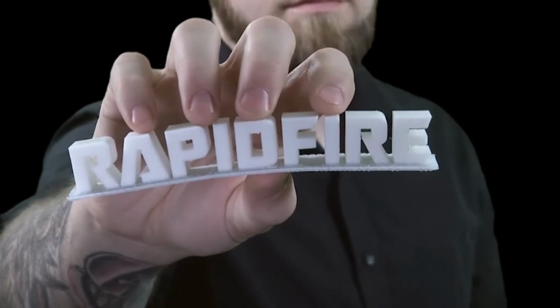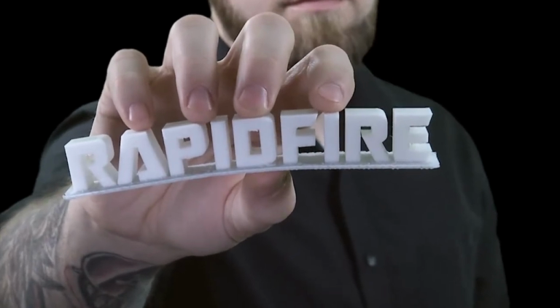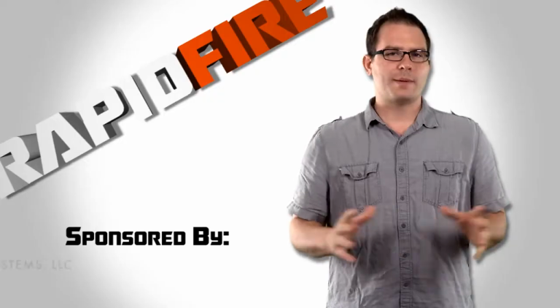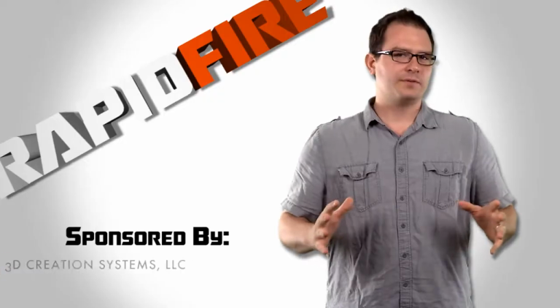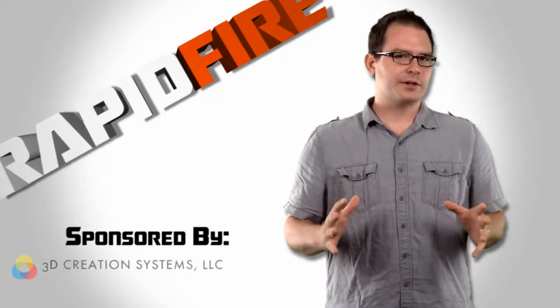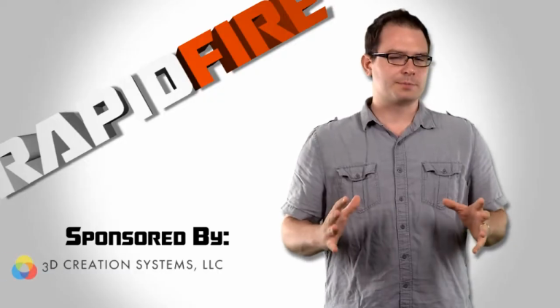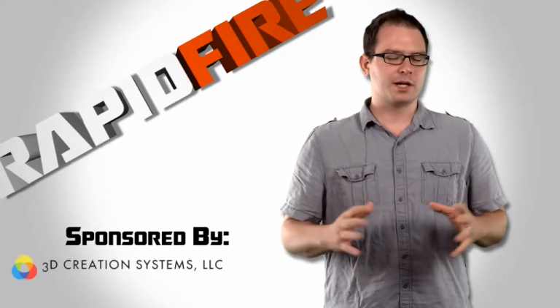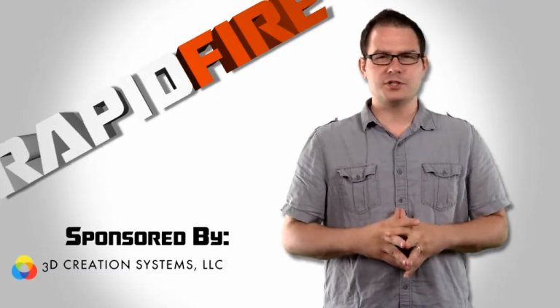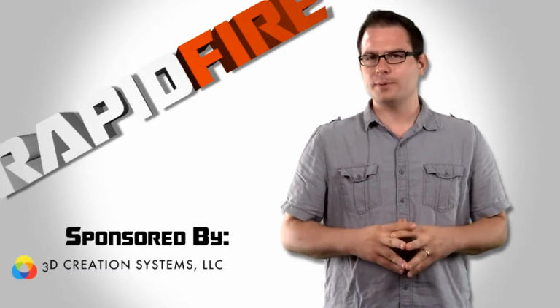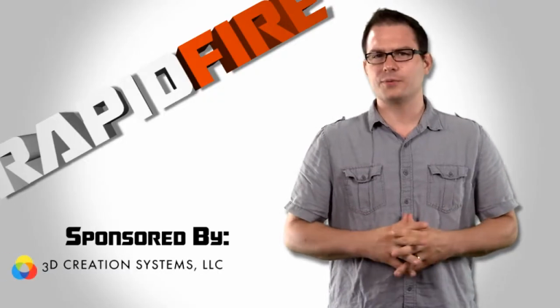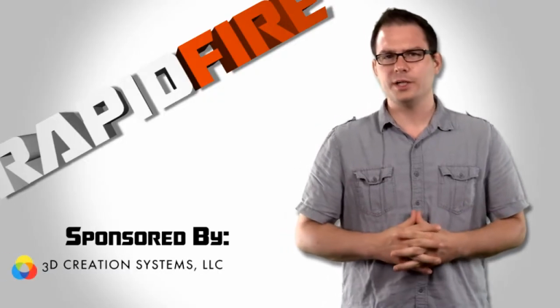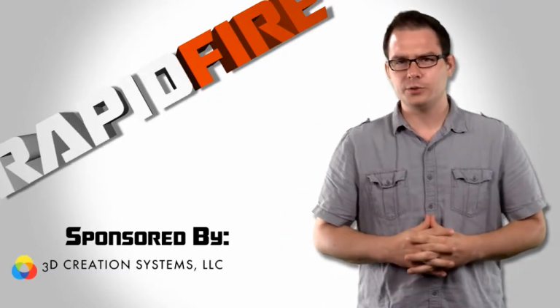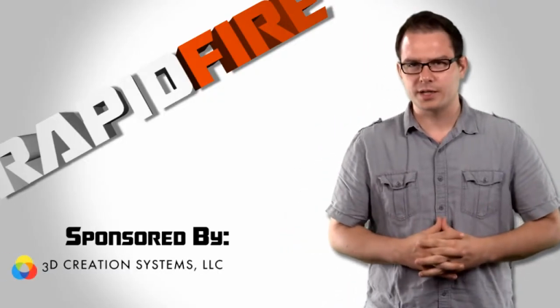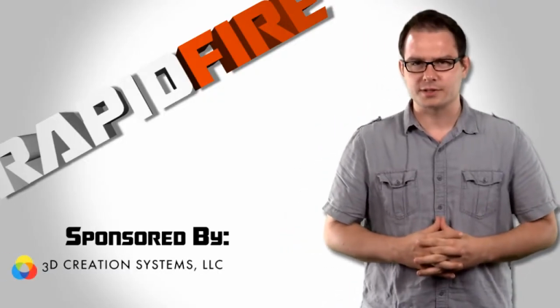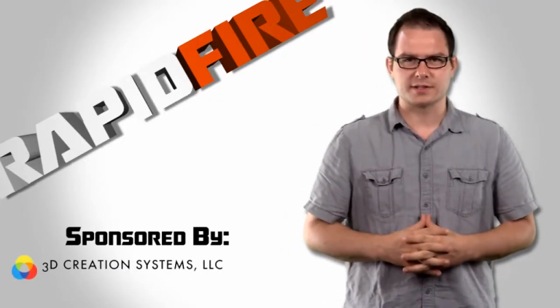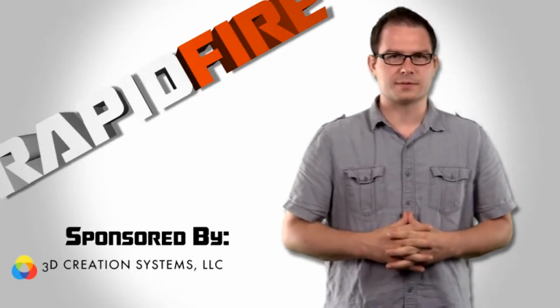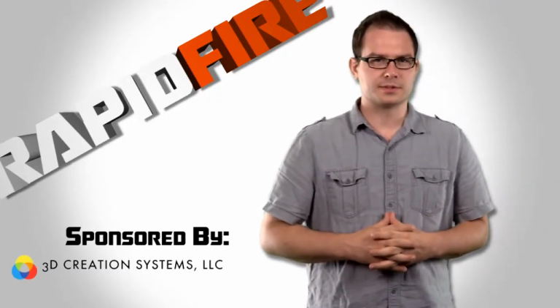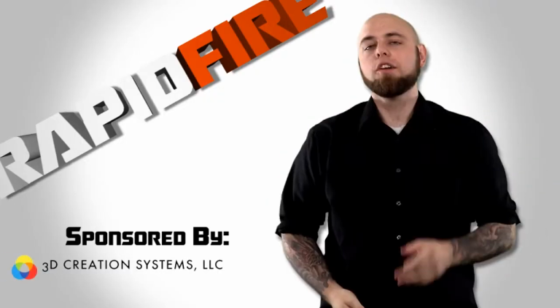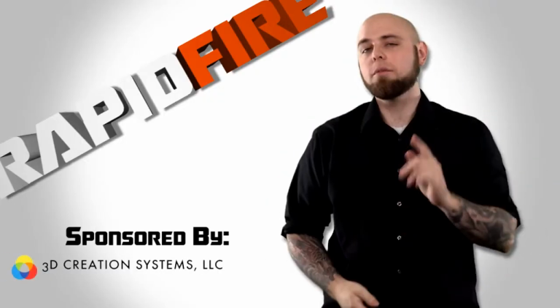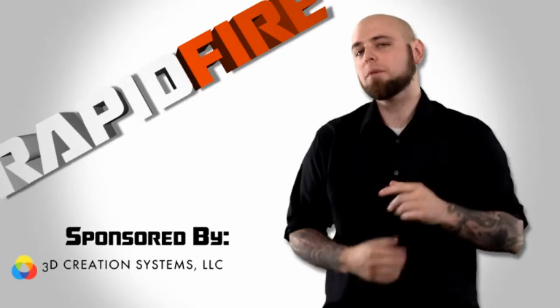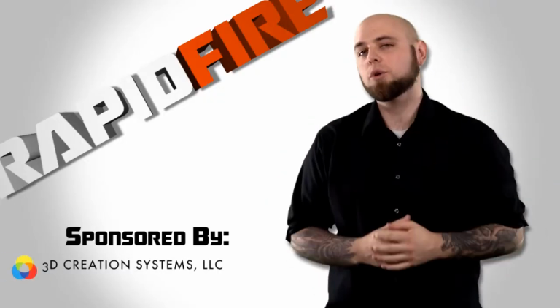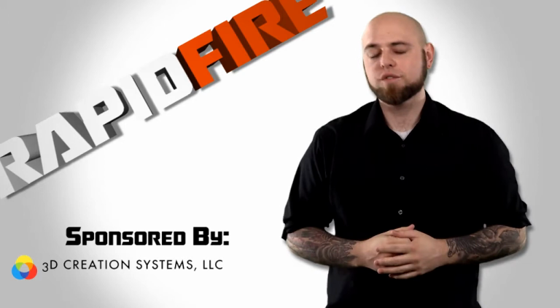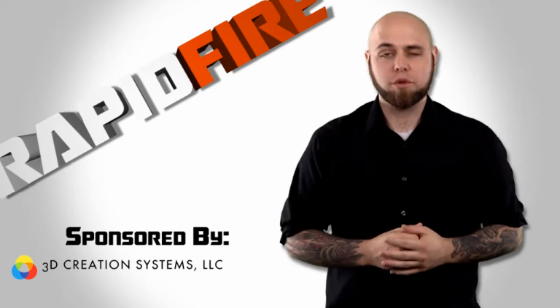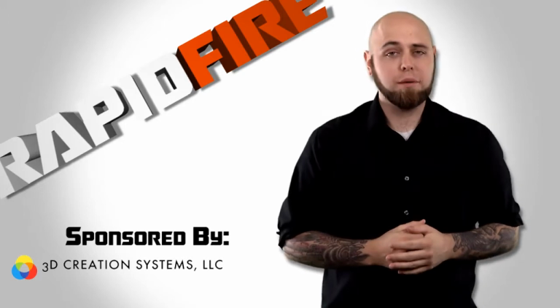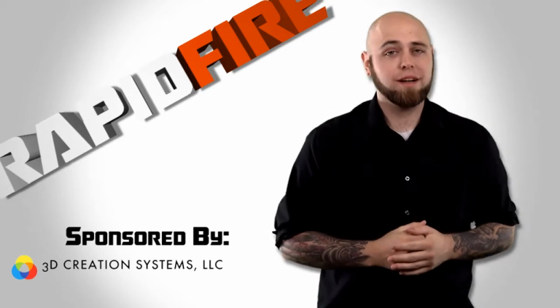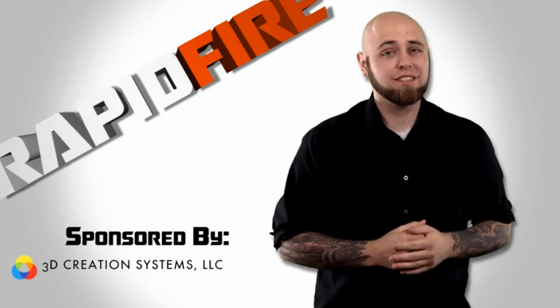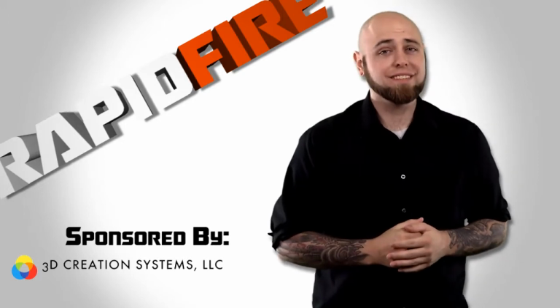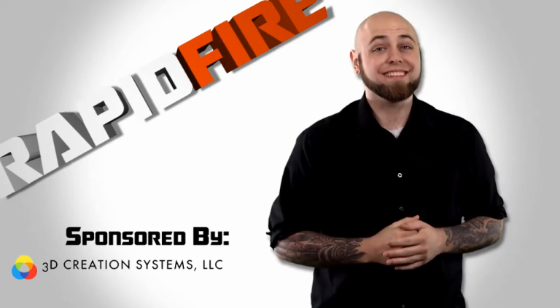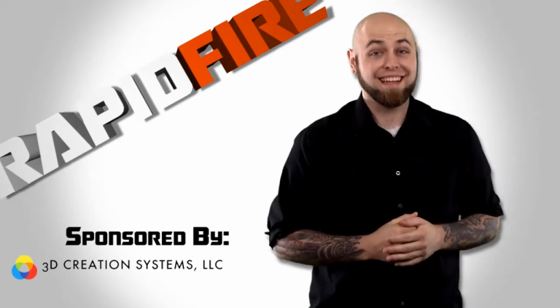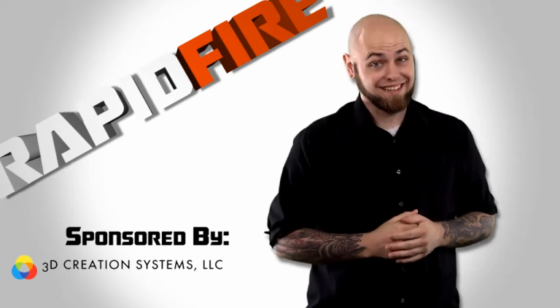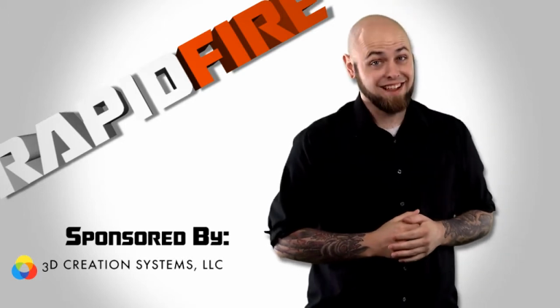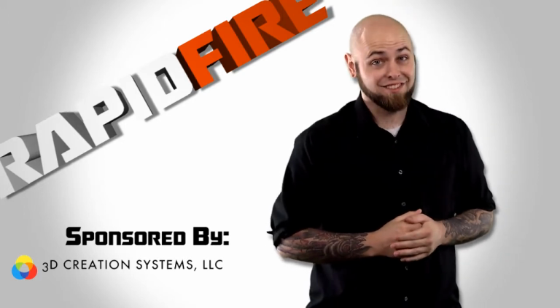Rapid Fire is brought to you by 3D Creation Systems, your number one source for 3D printing services and technology.